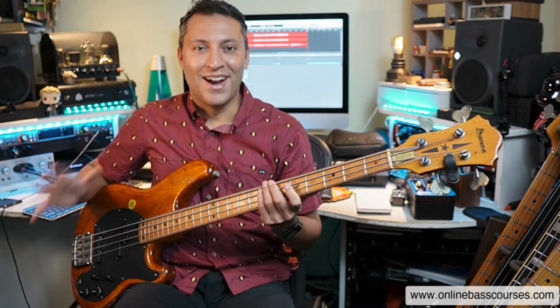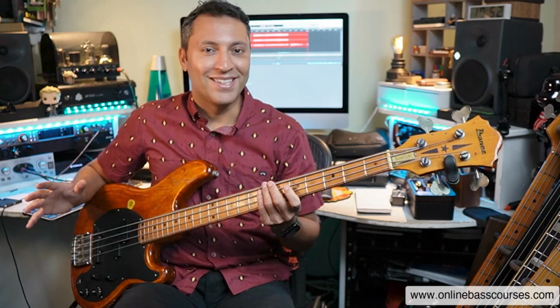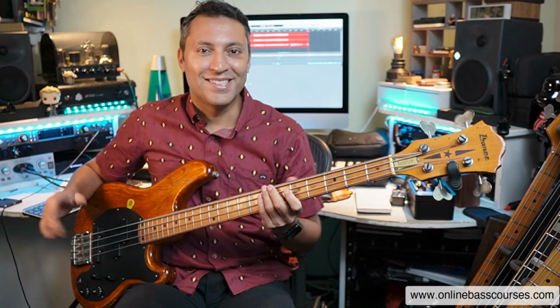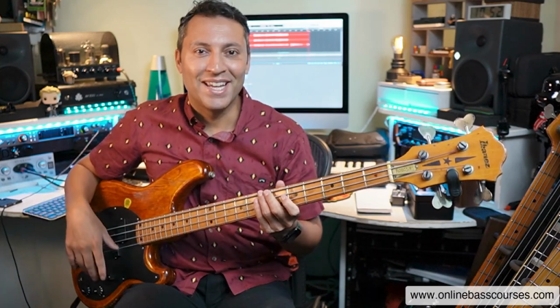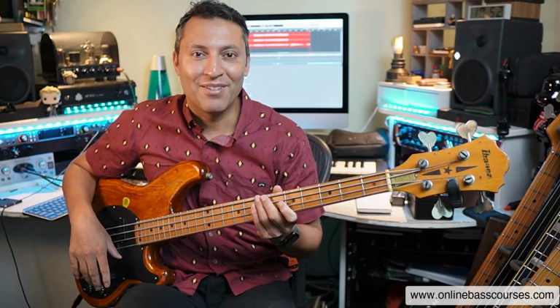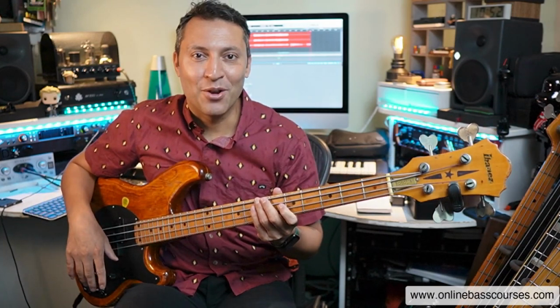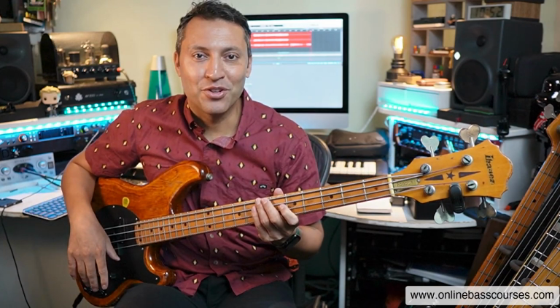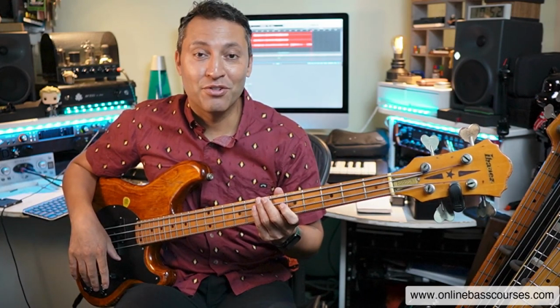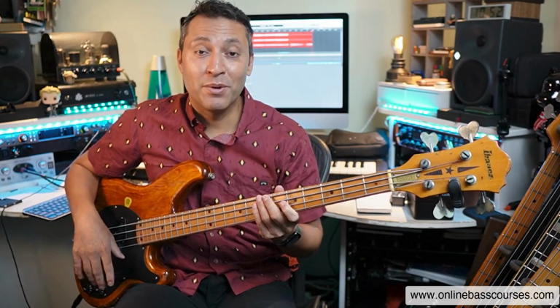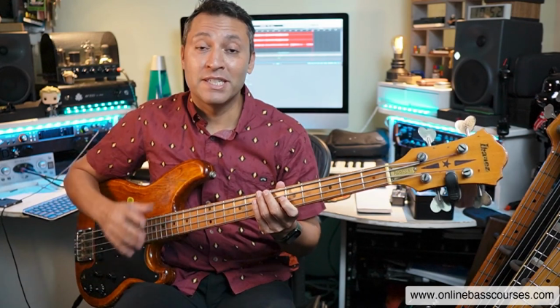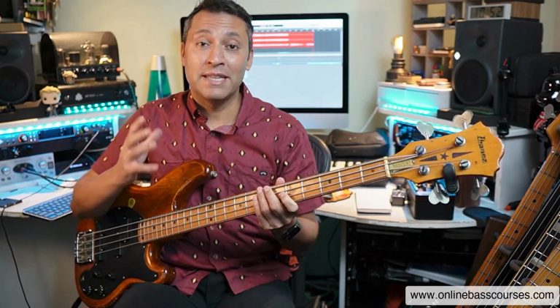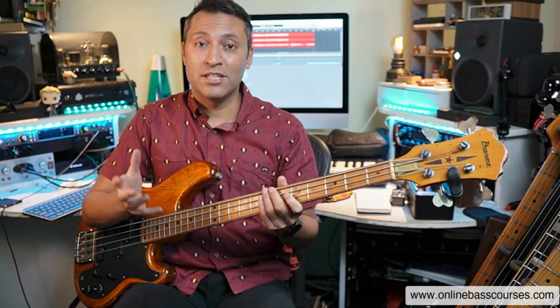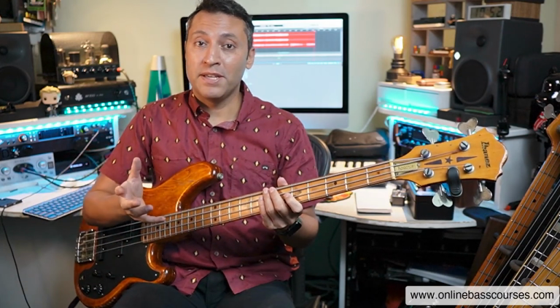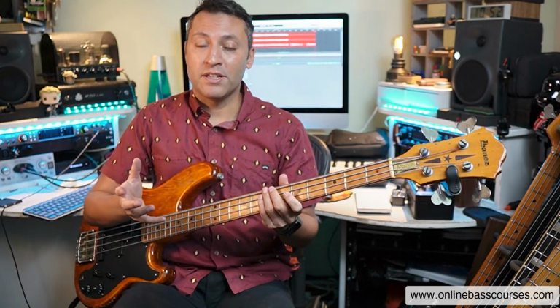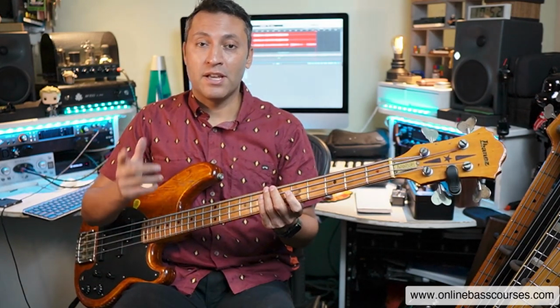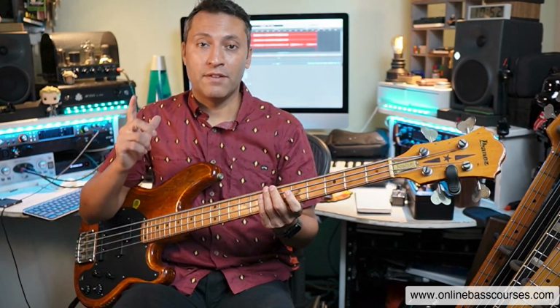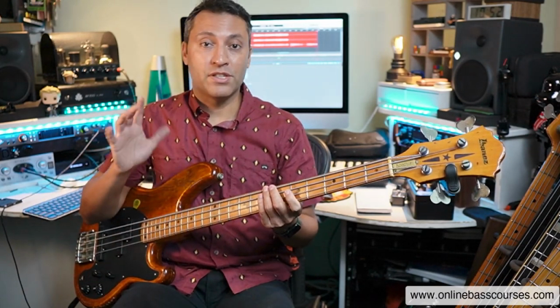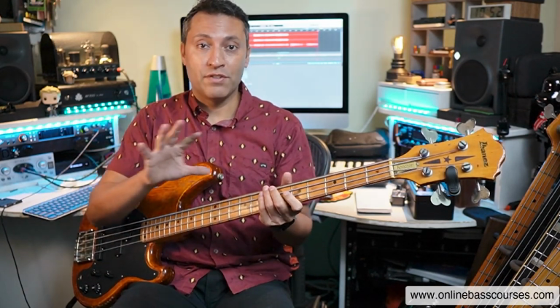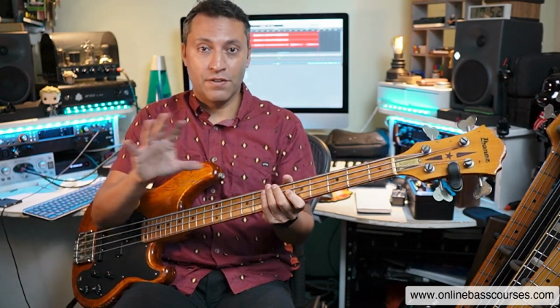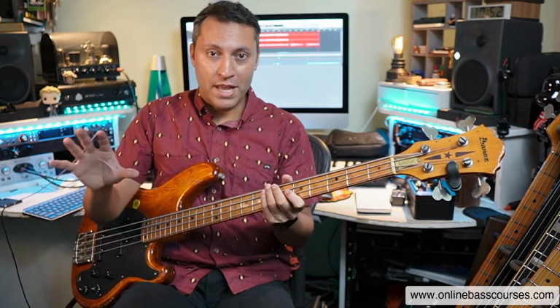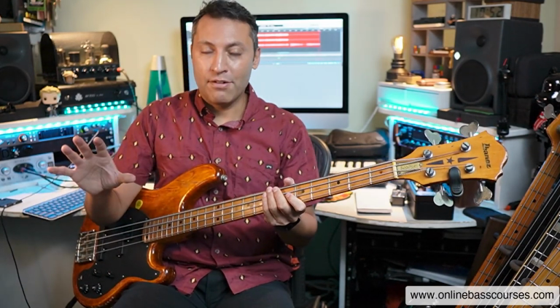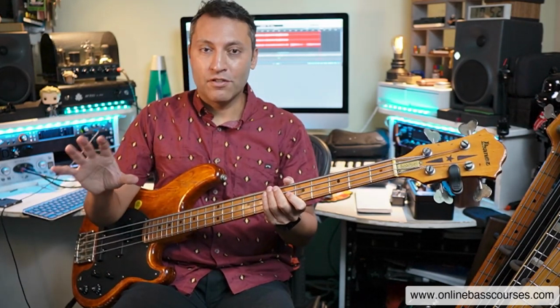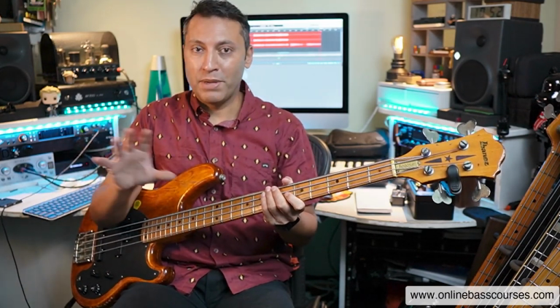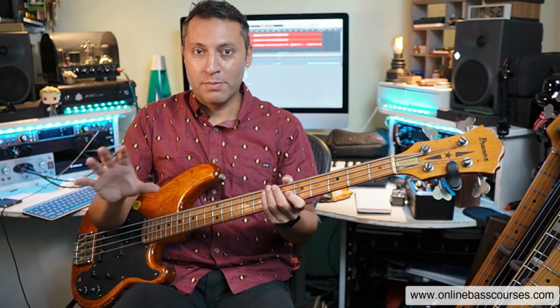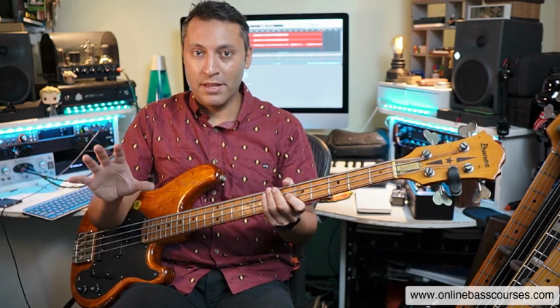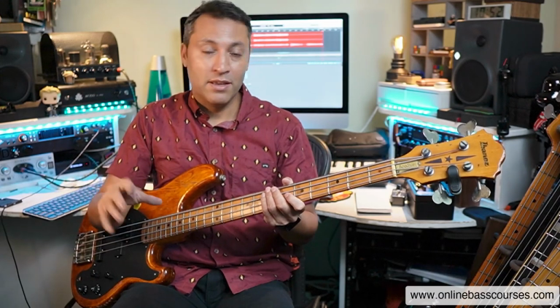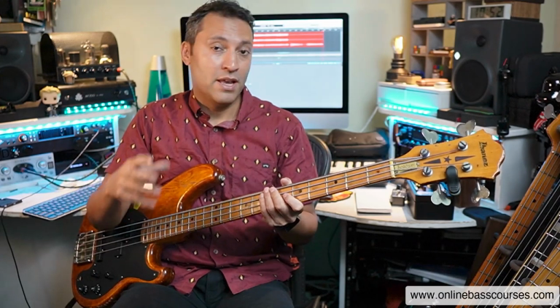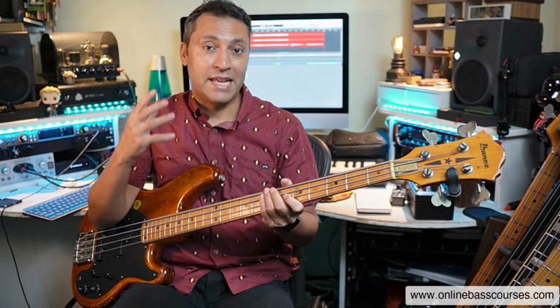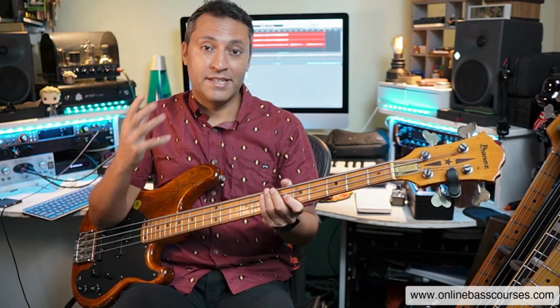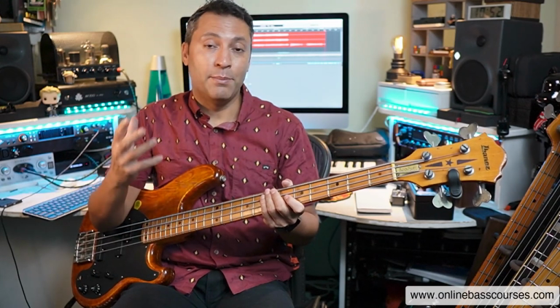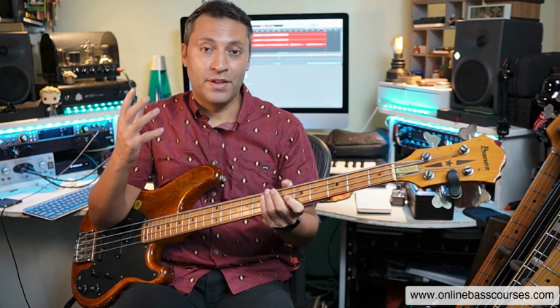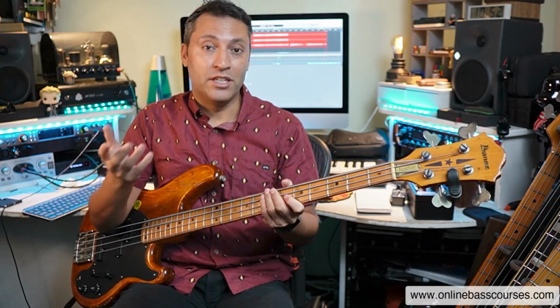Hi, this is Dan here. I hope you're doing really well today. In this bass lesson, I have seven different areas of bass playing and a tip for each.